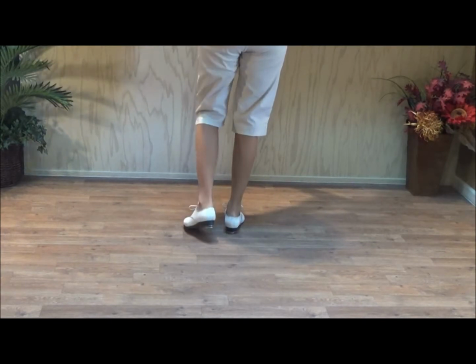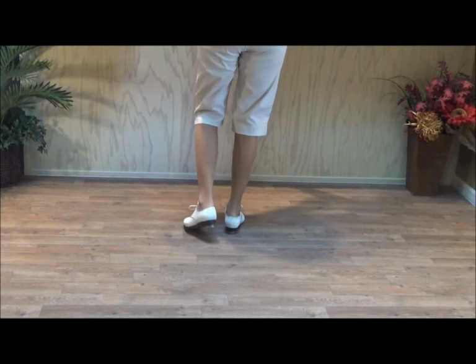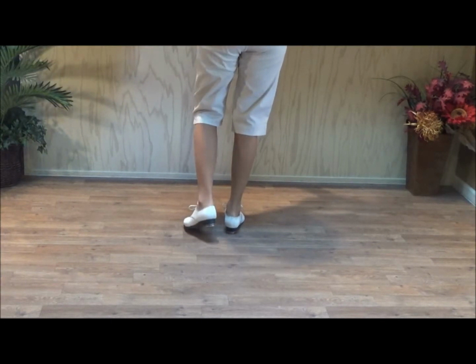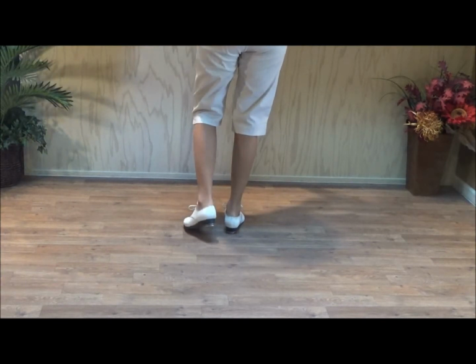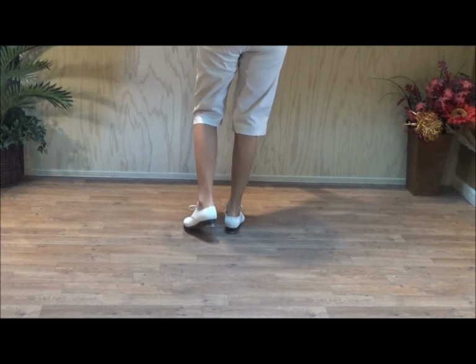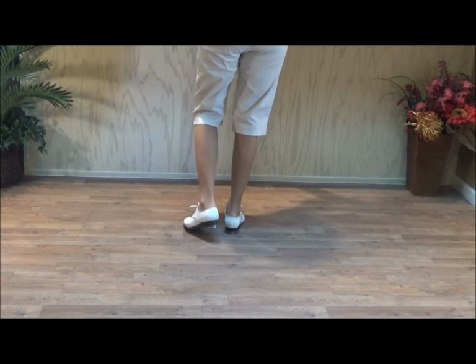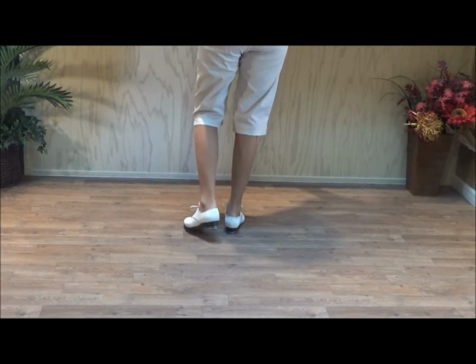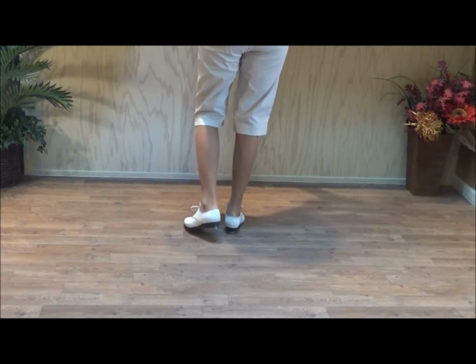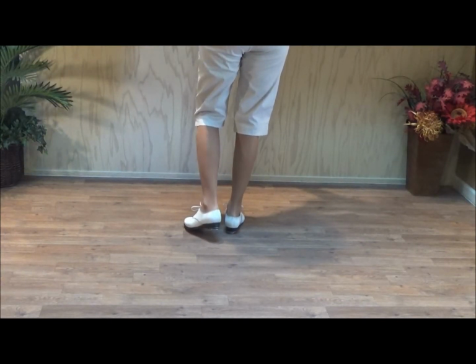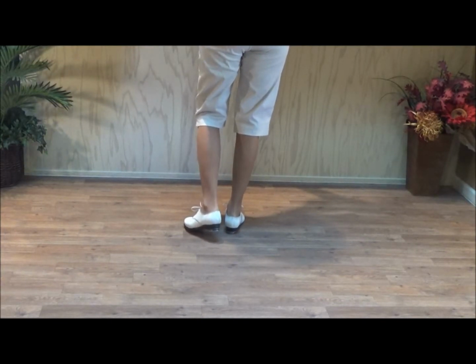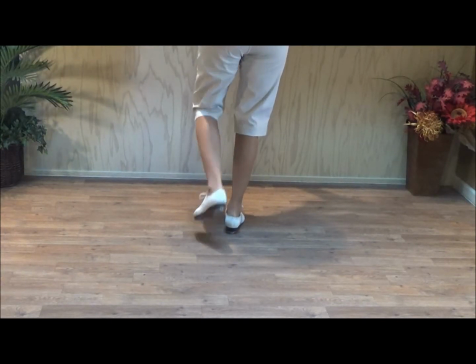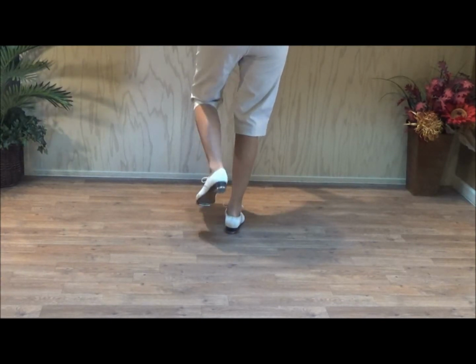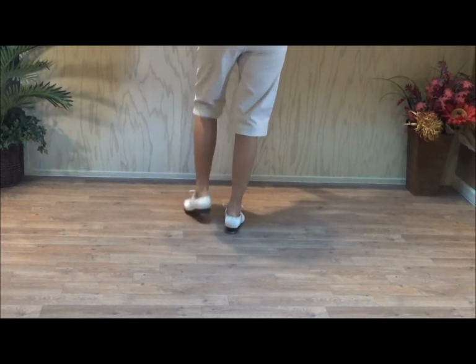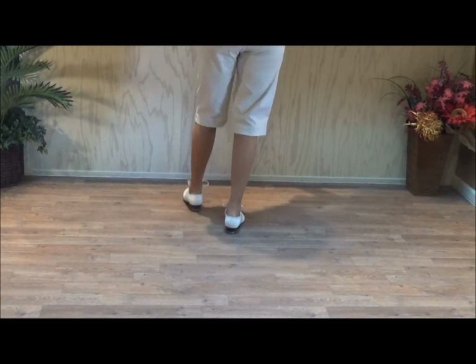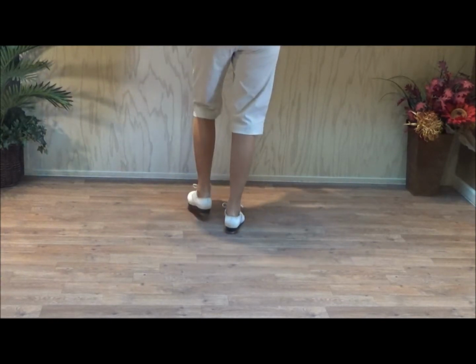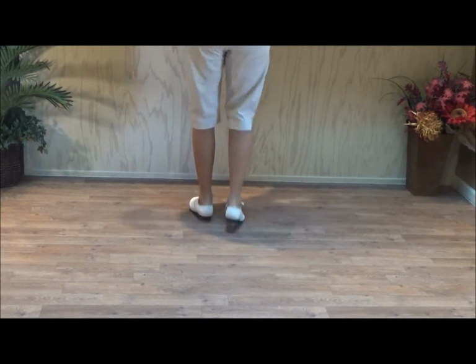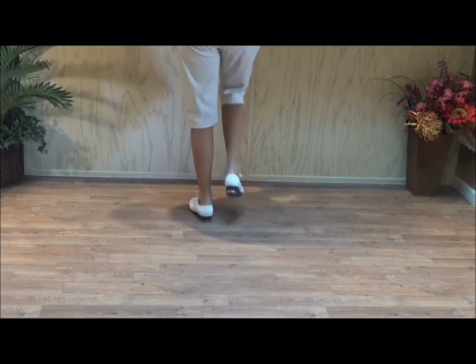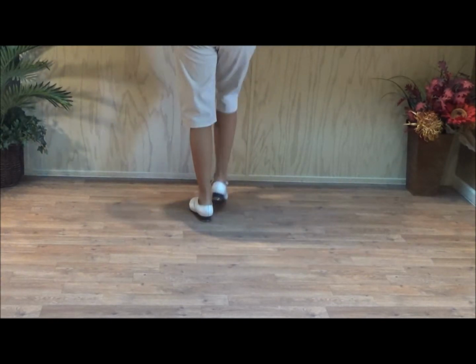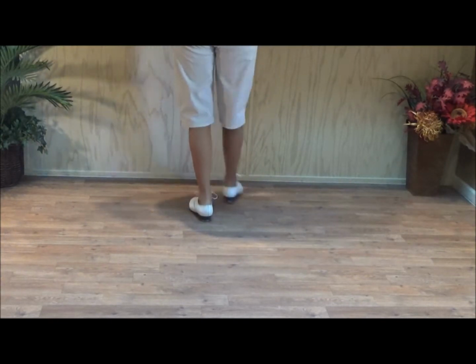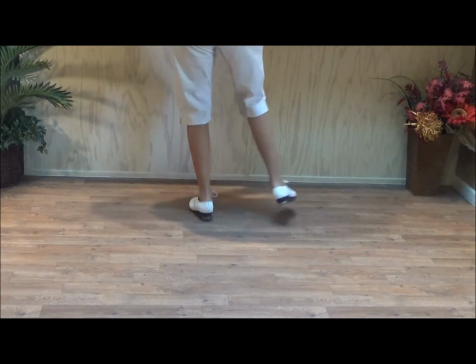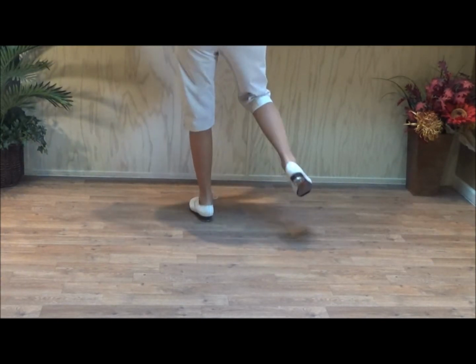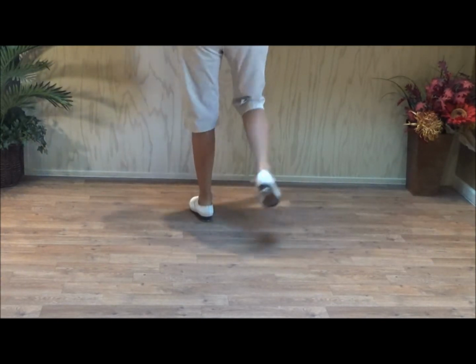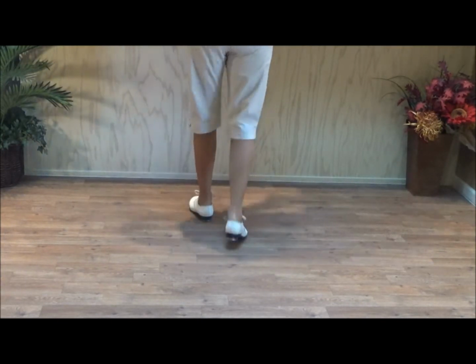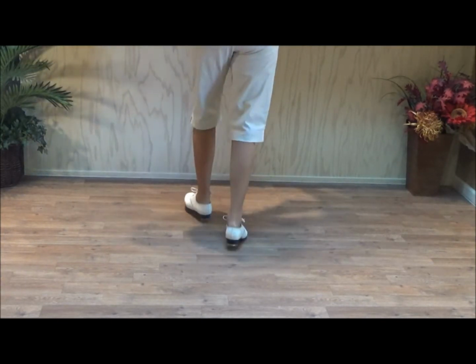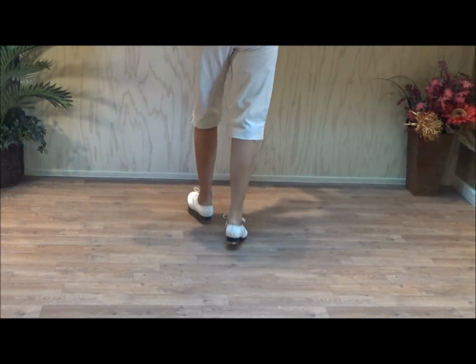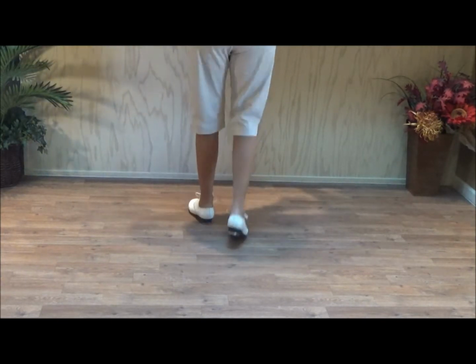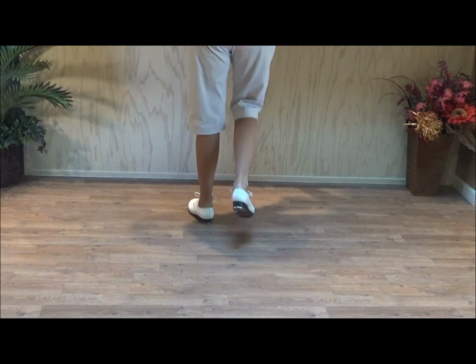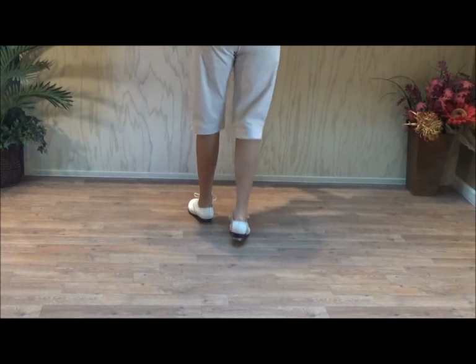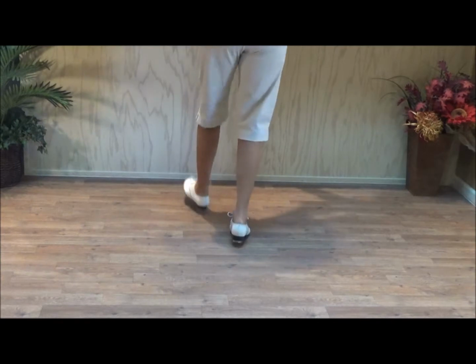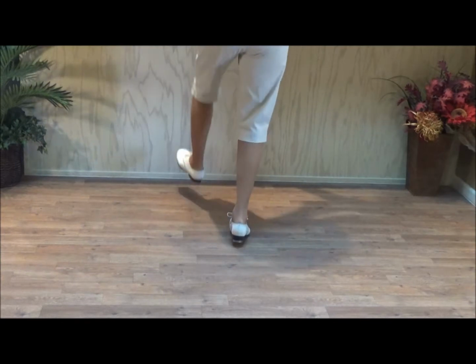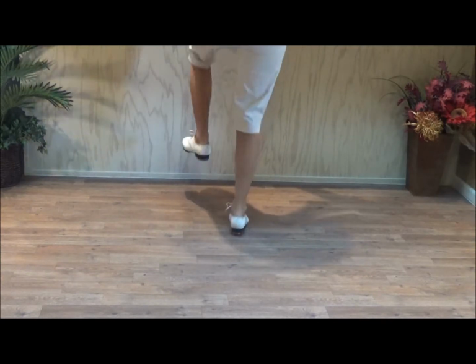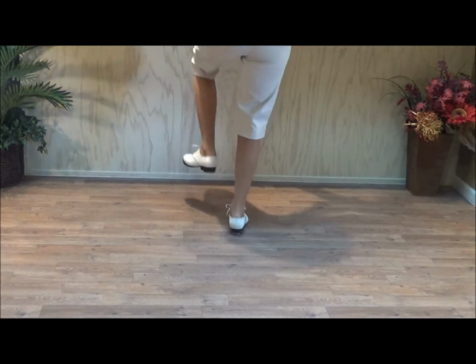Your only one counts like this: and the one, and the two, and three, and four.